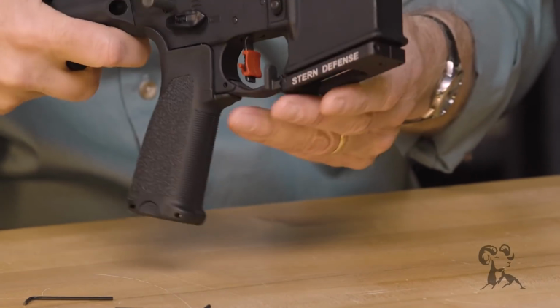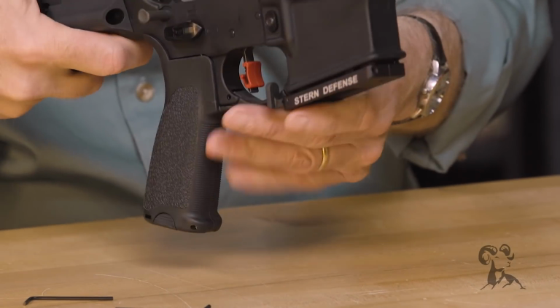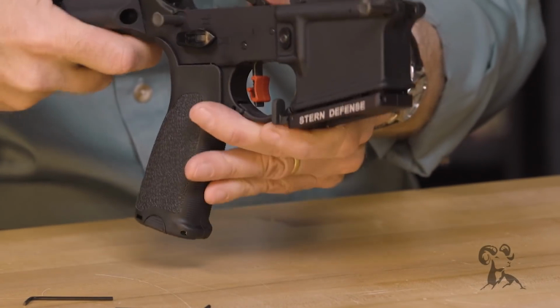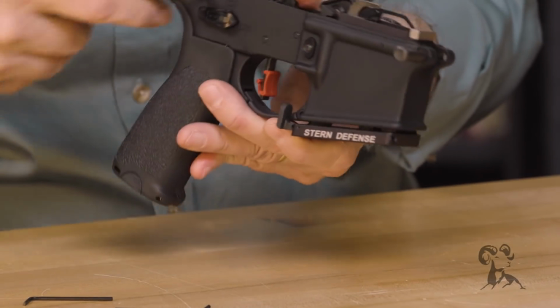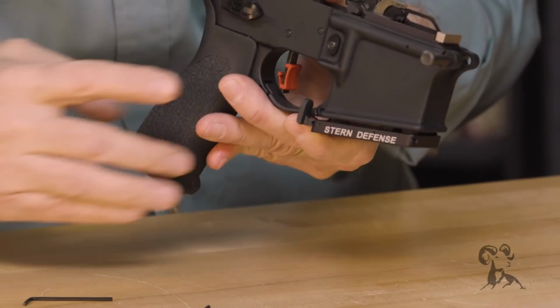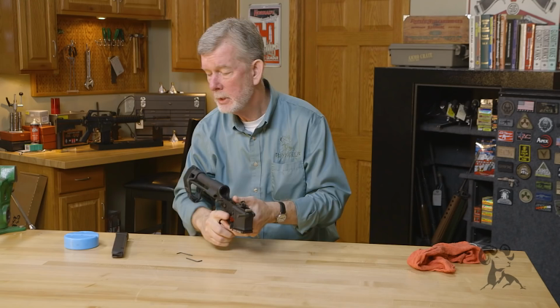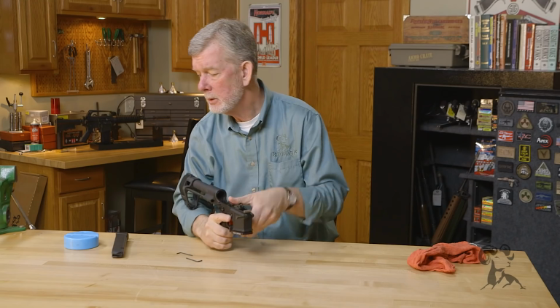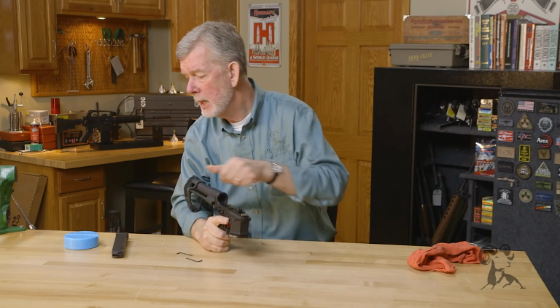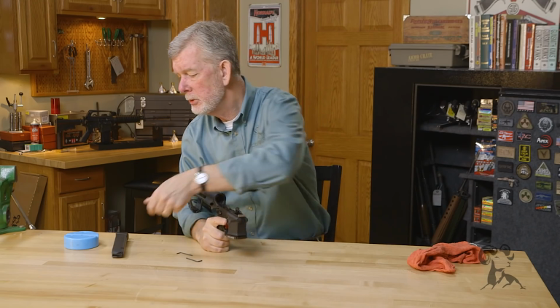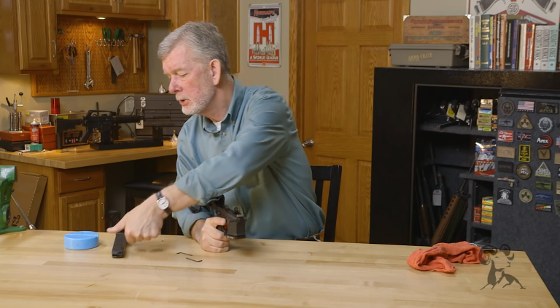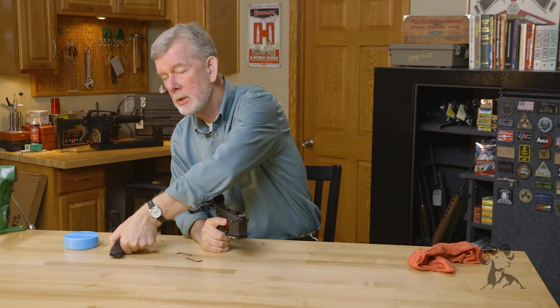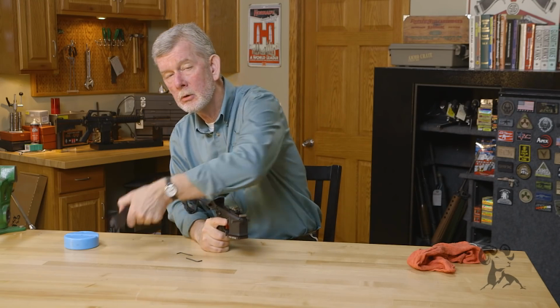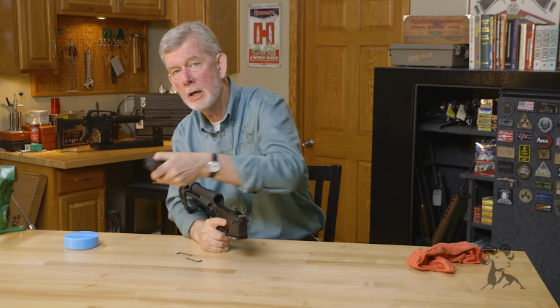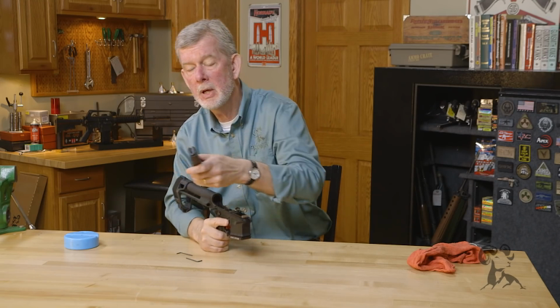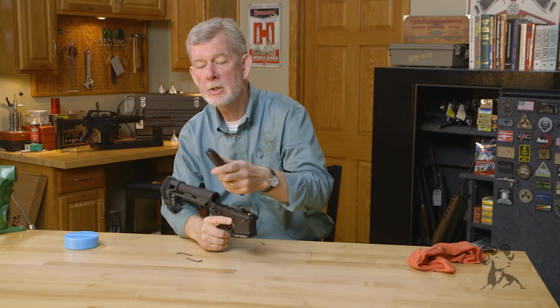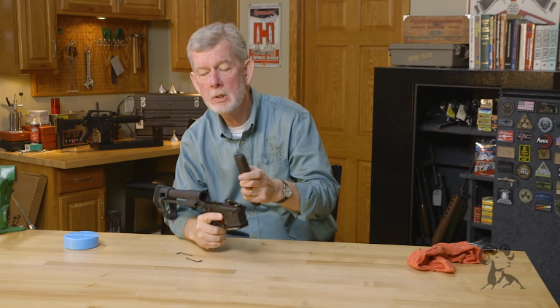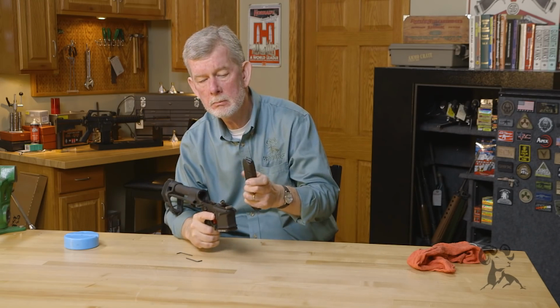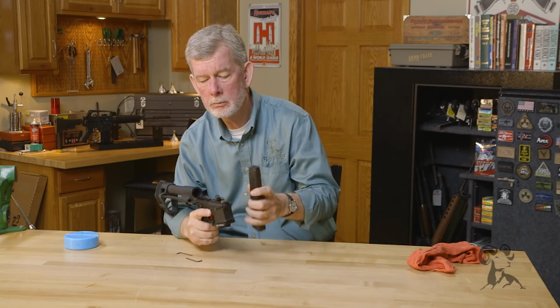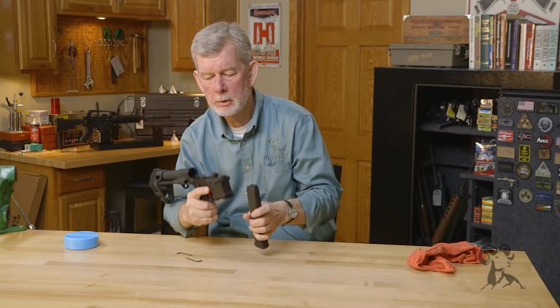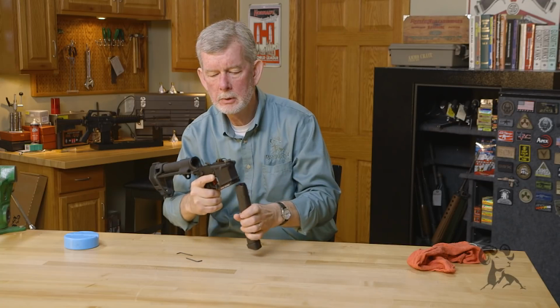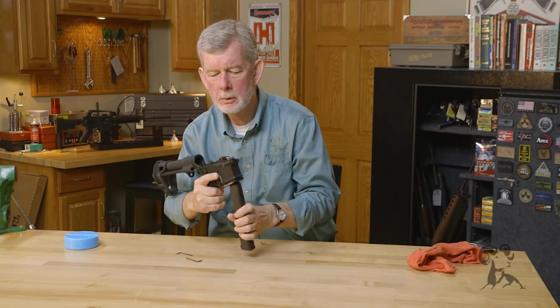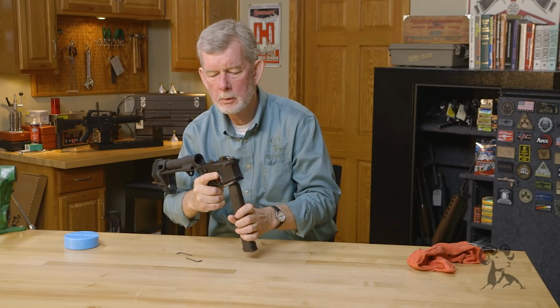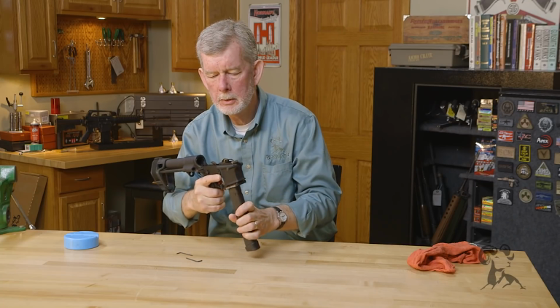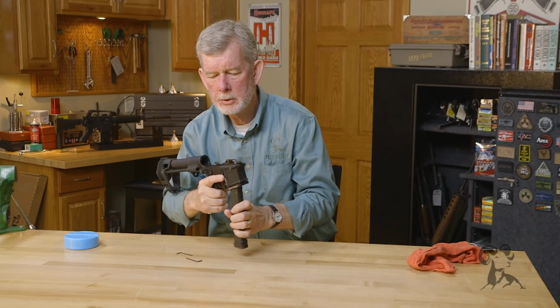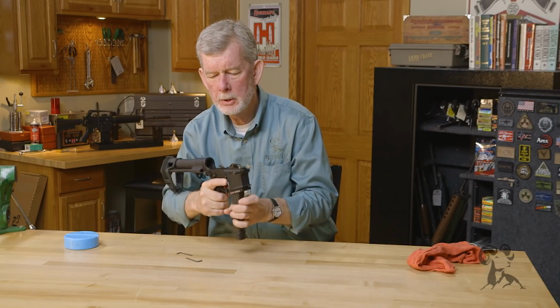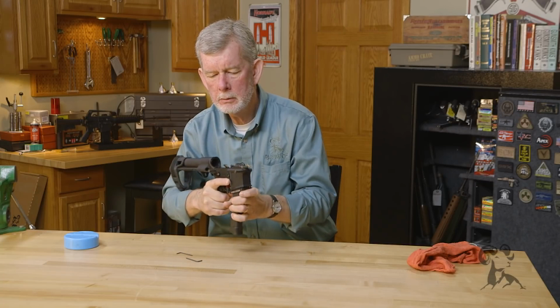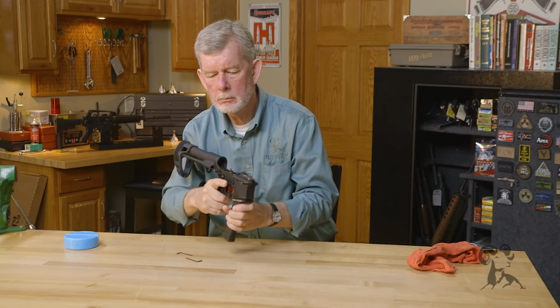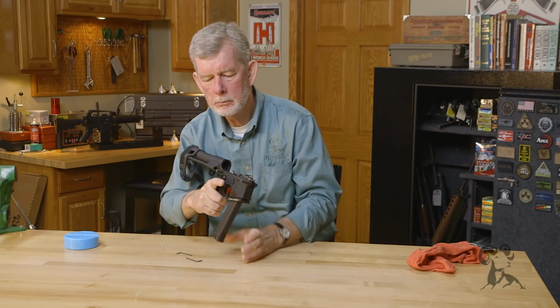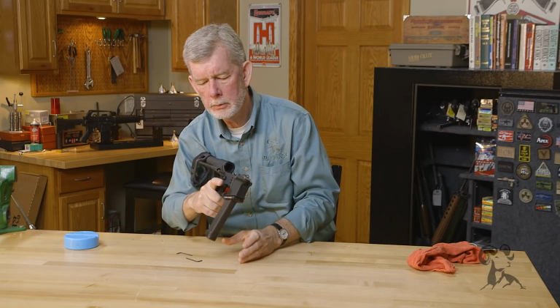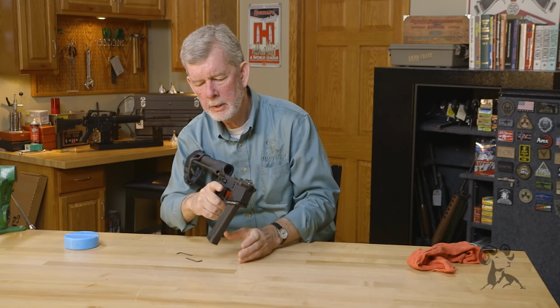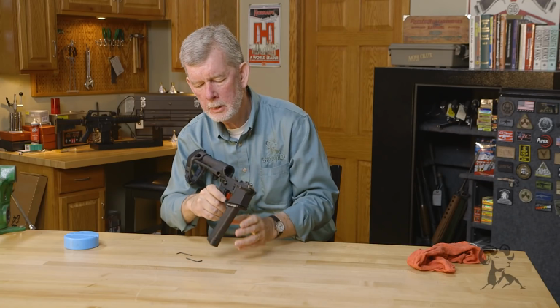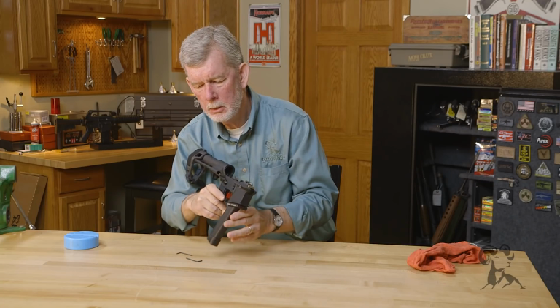That's all there is to it. Now you can take your Glock magazine, insert it, and you're ready to go.